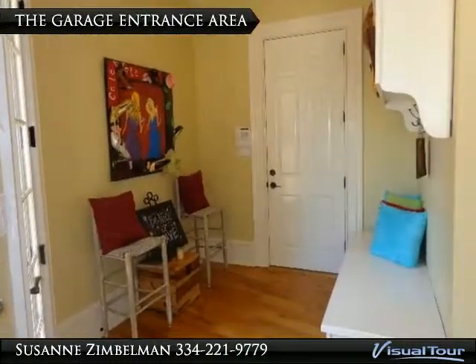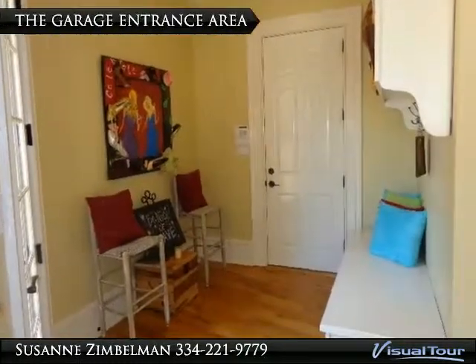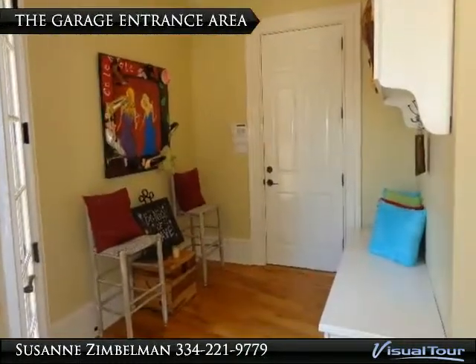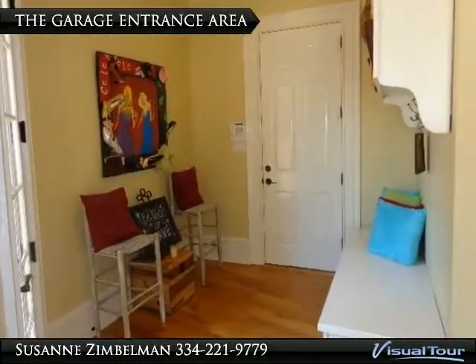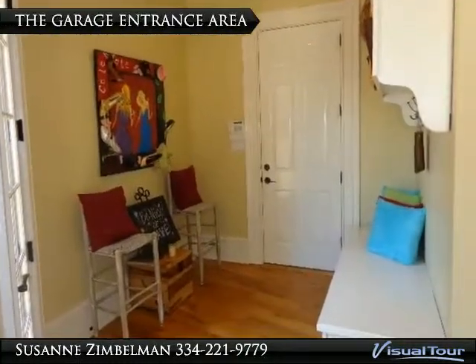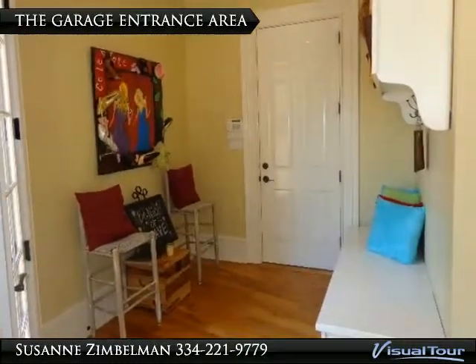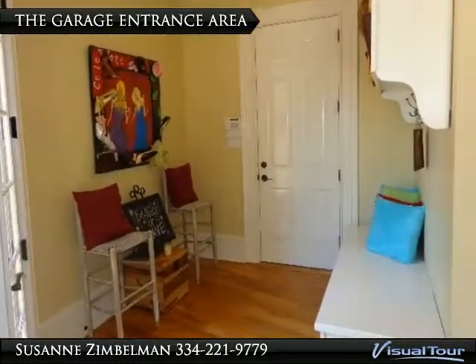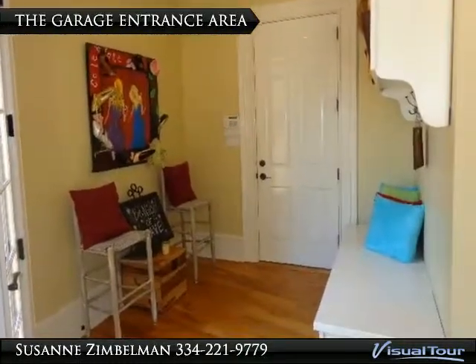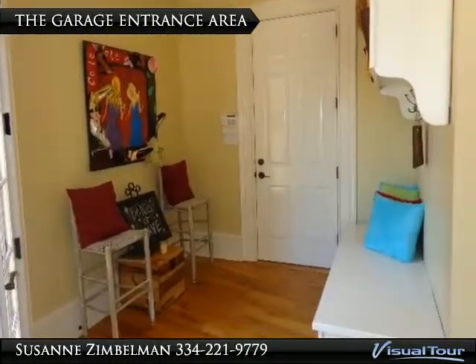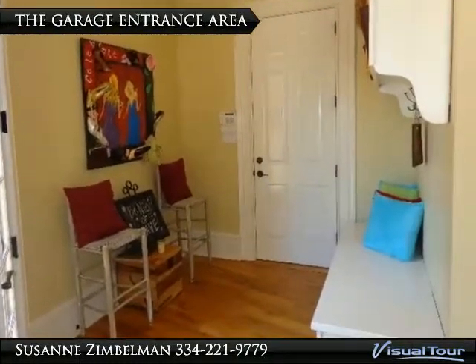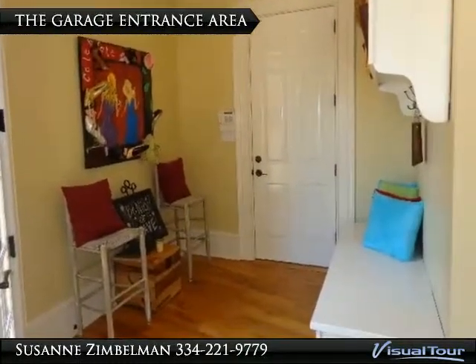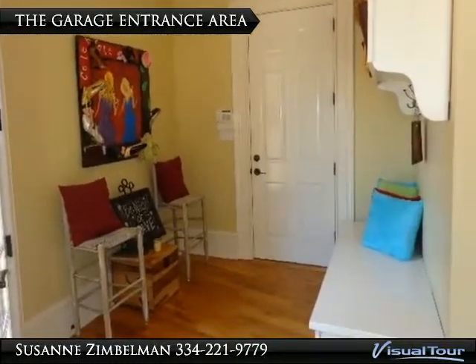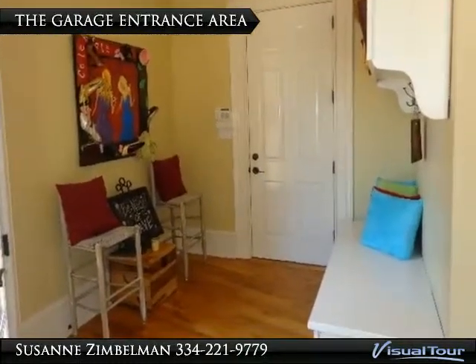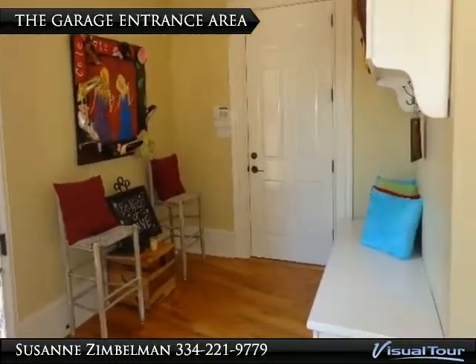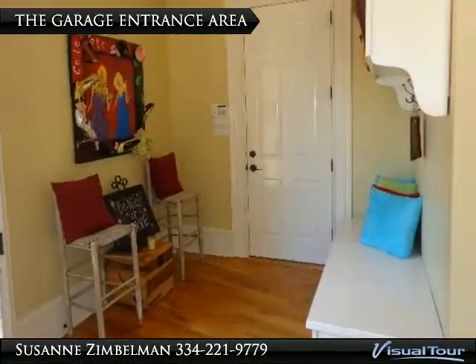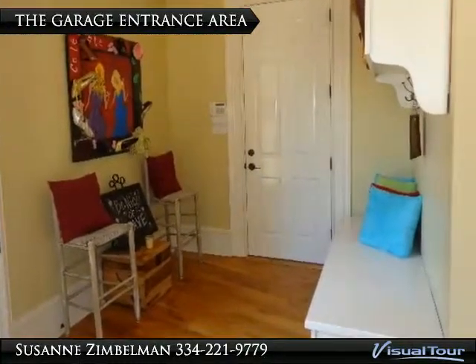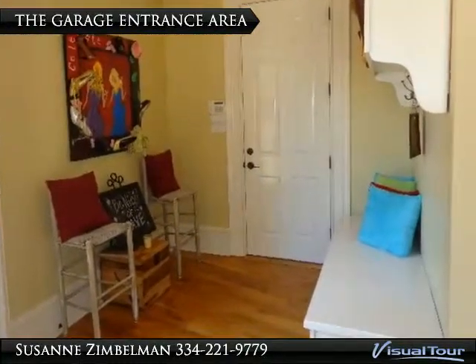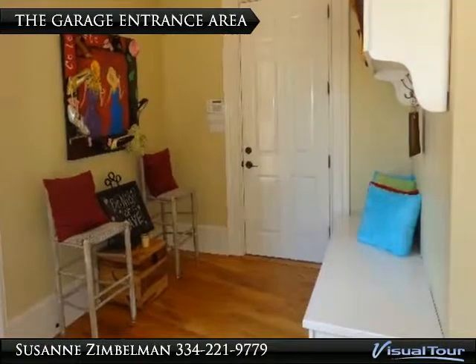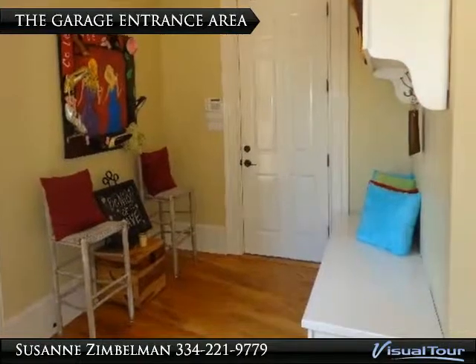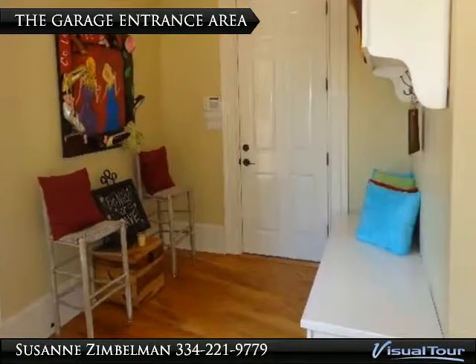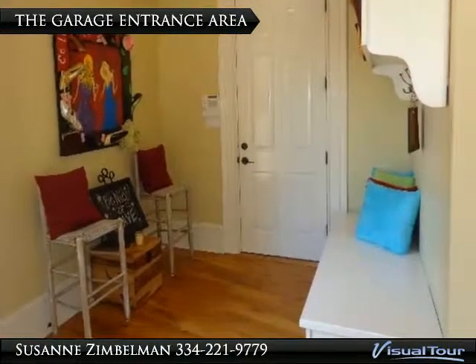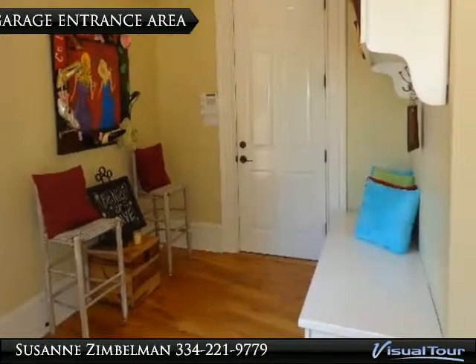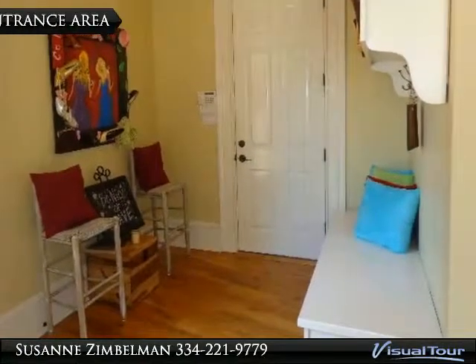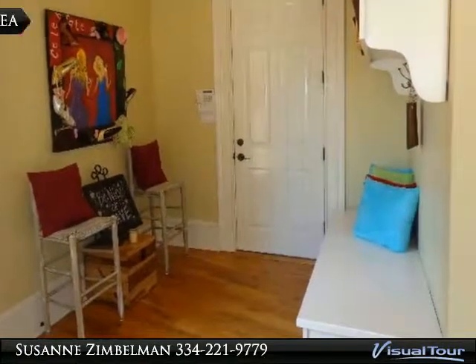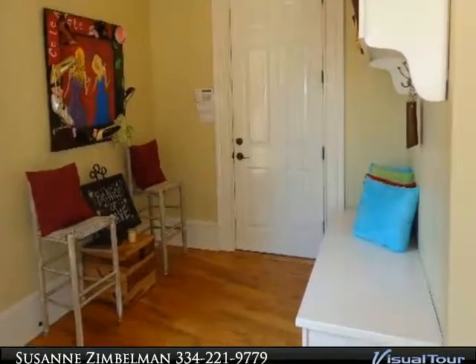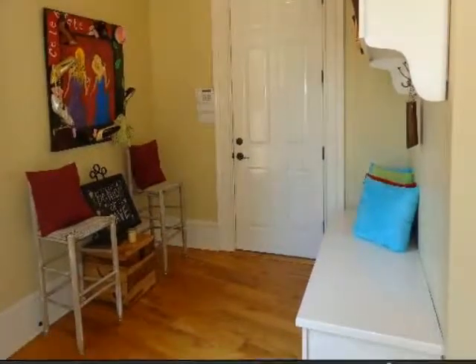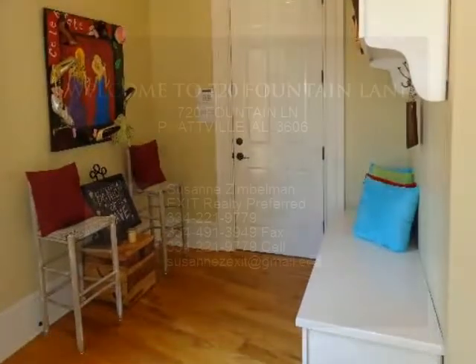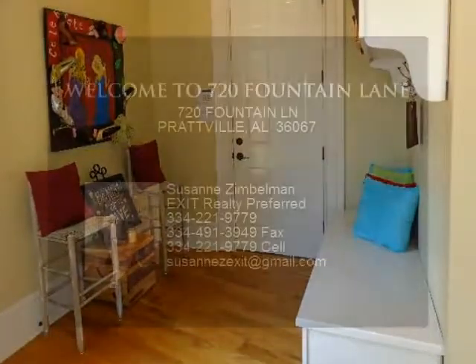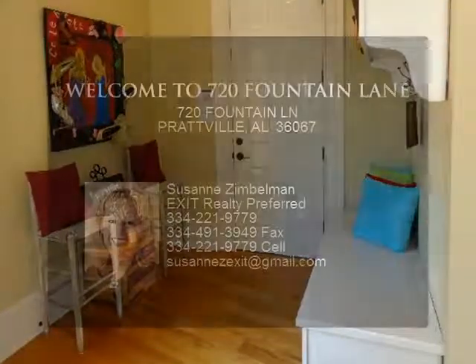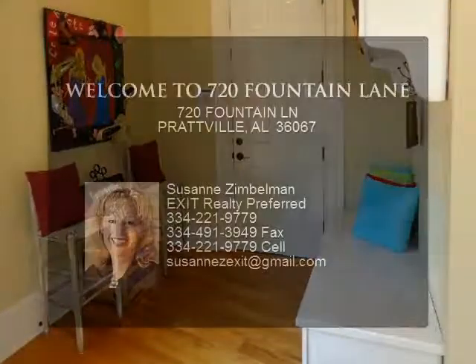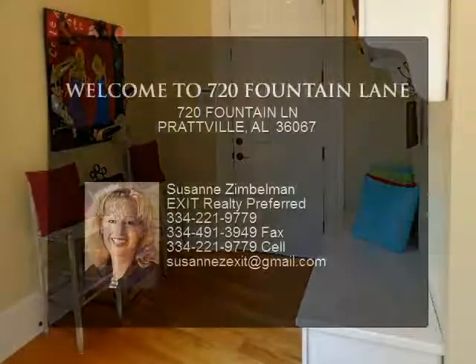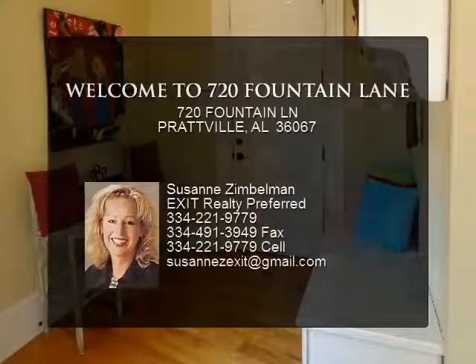Sit and take your shoes off before going through the house from the garage. Big thank you.